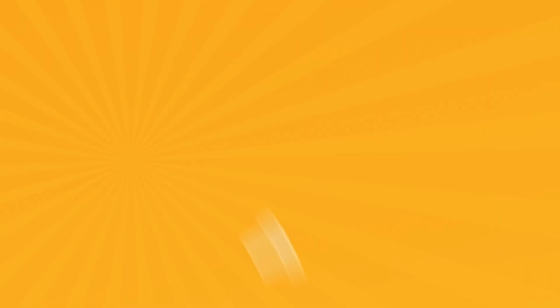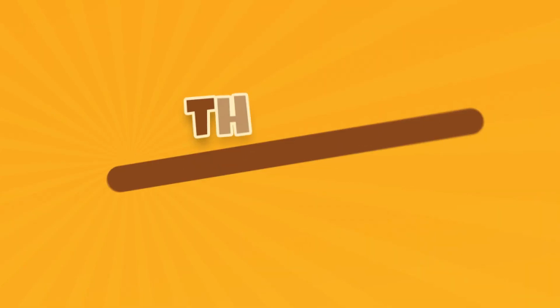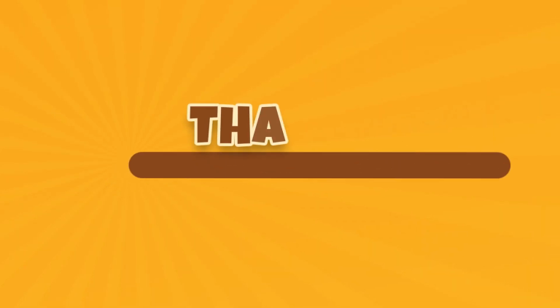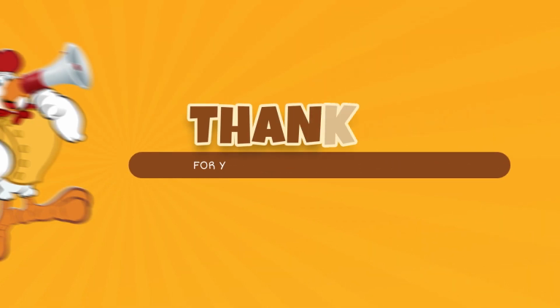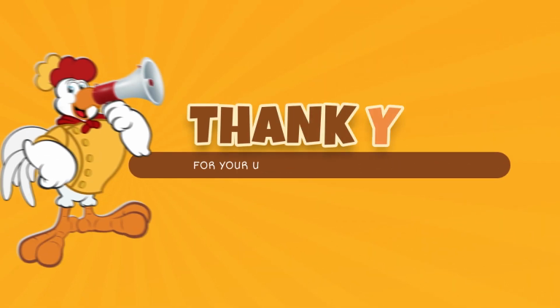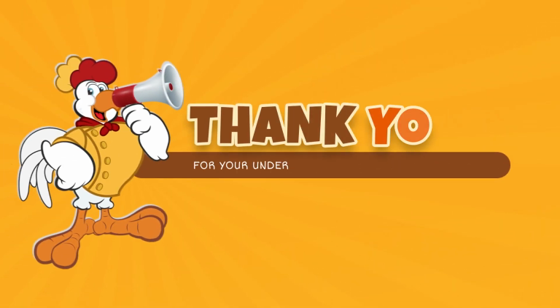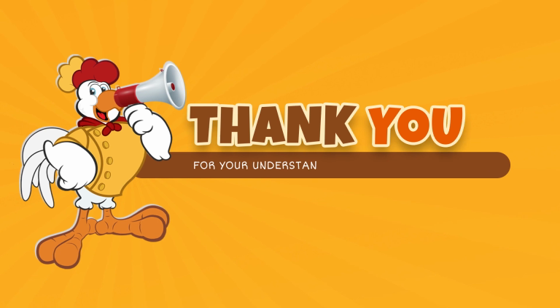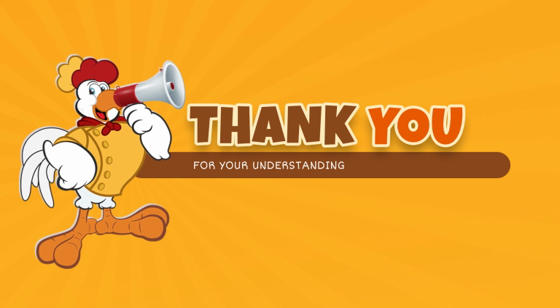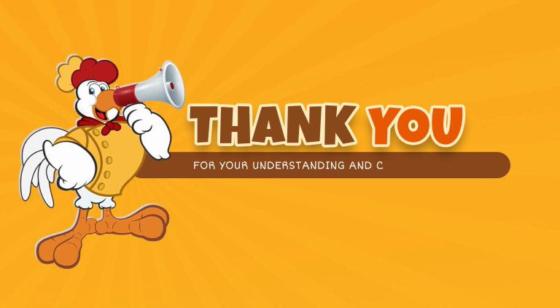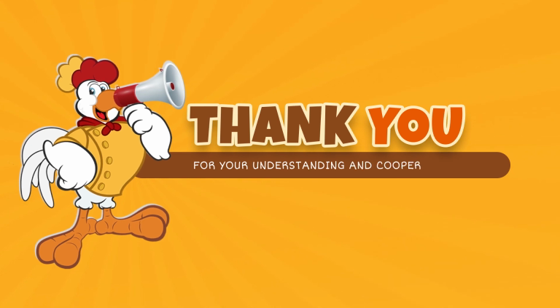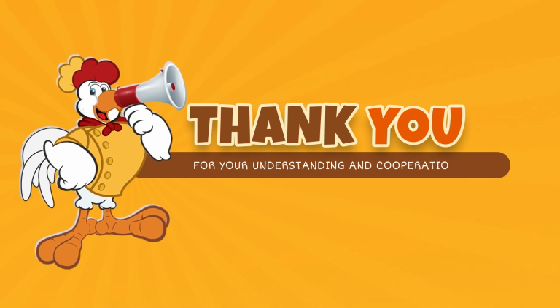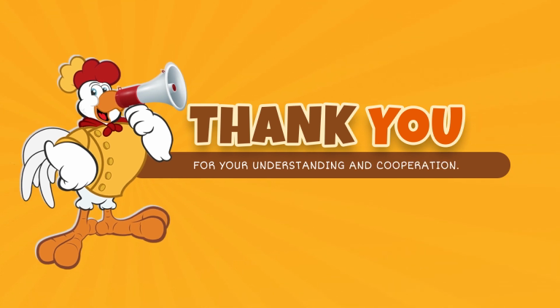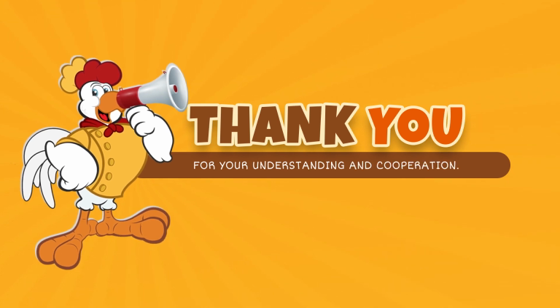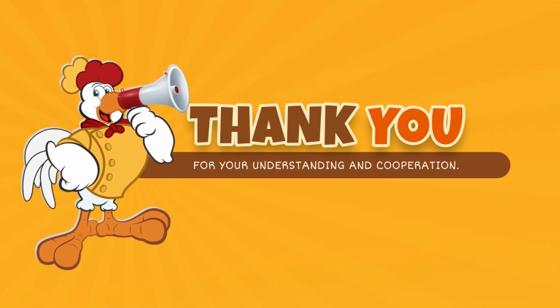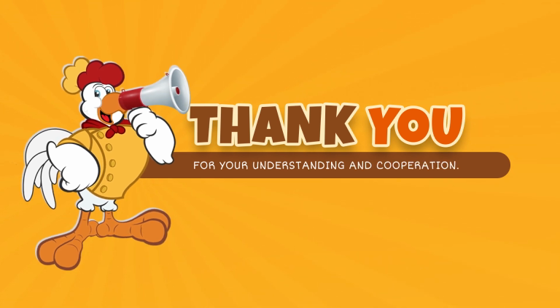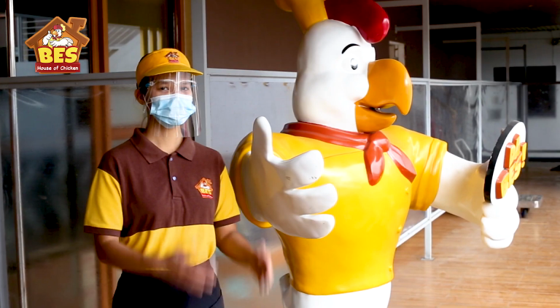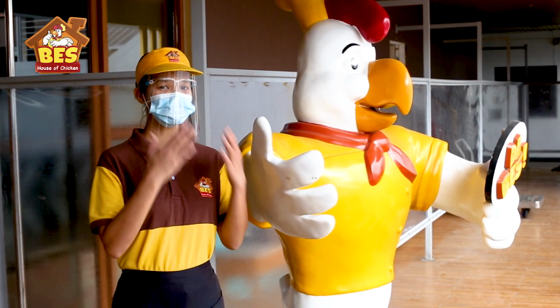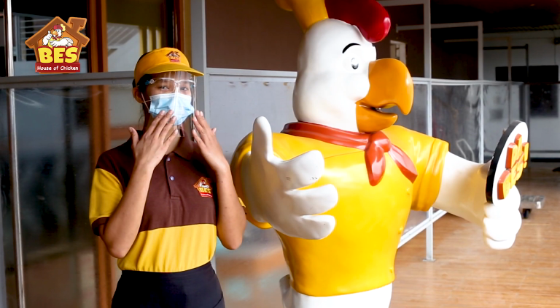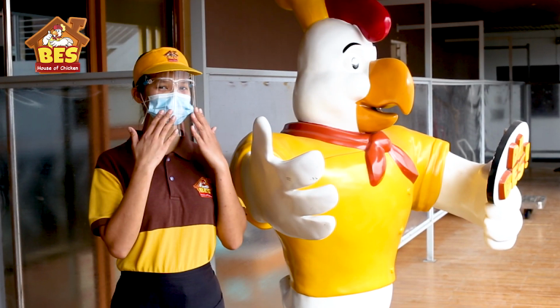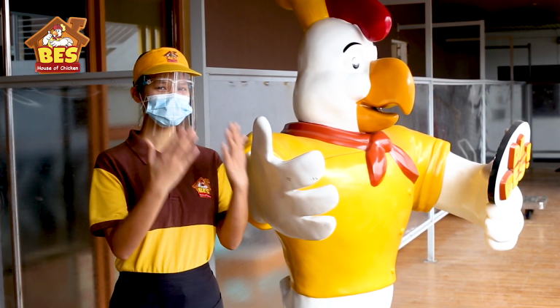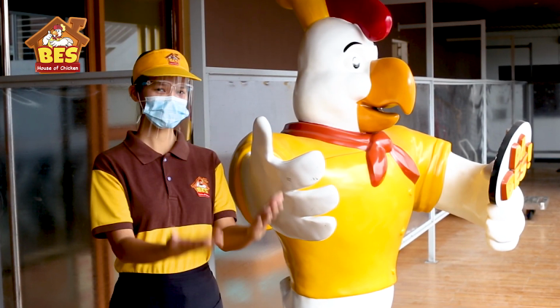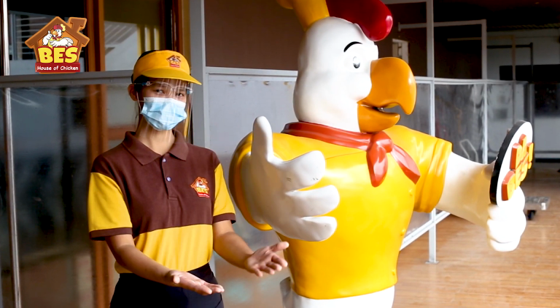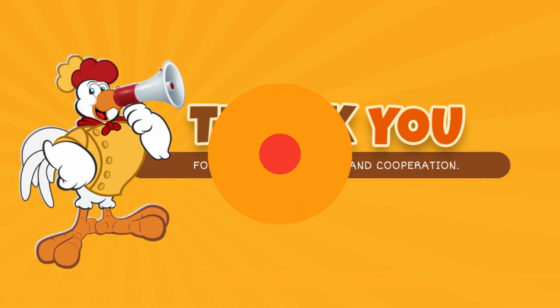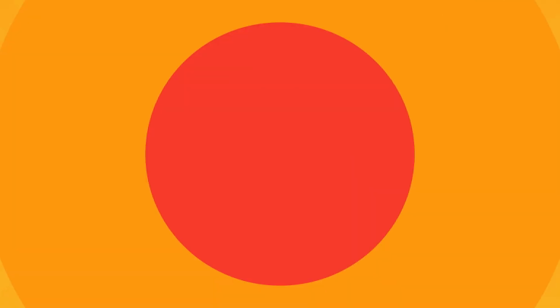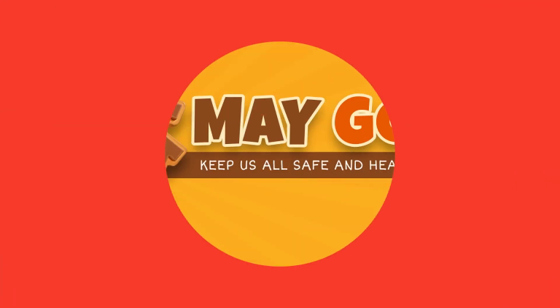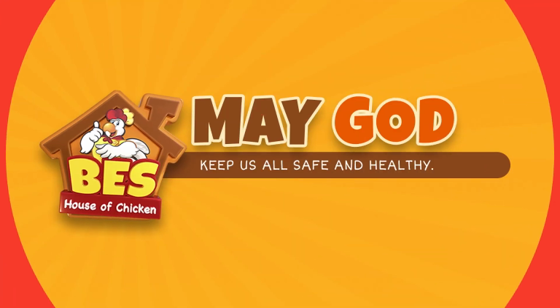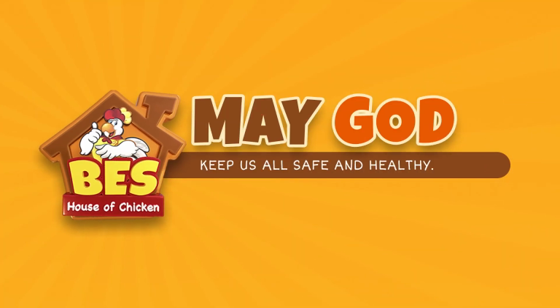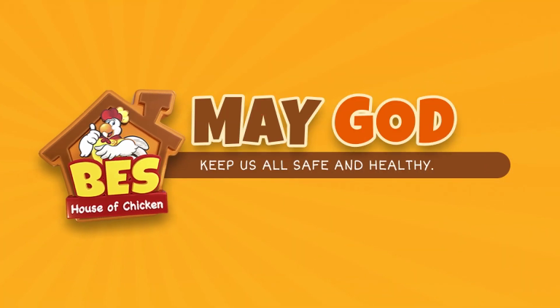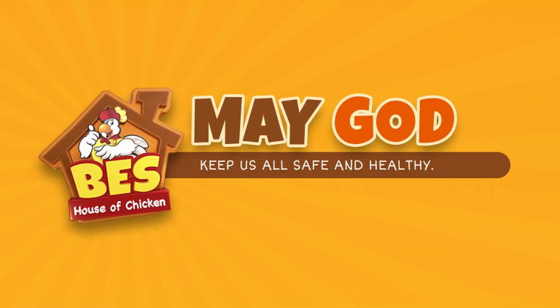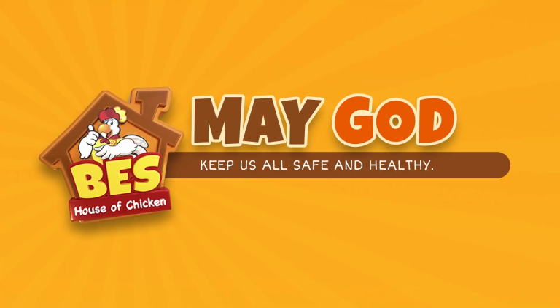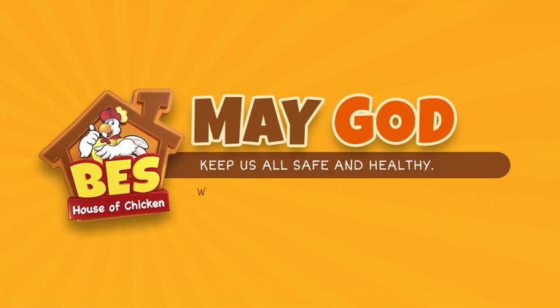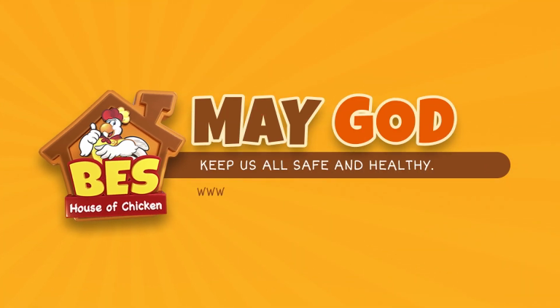Thank you for your understanding and cooperation. May God keep us all safe and healthy.